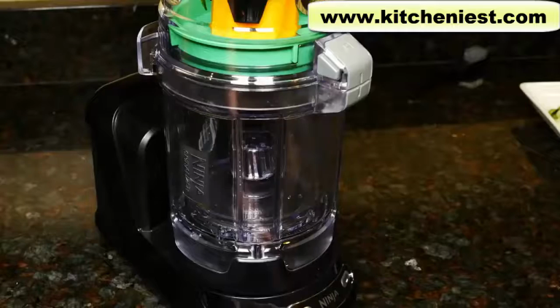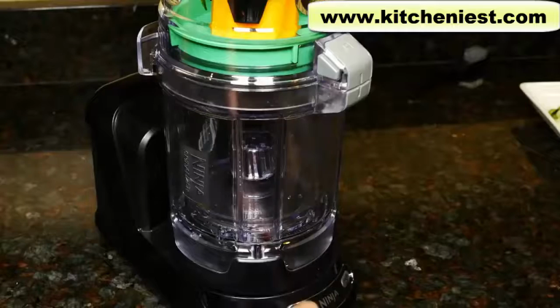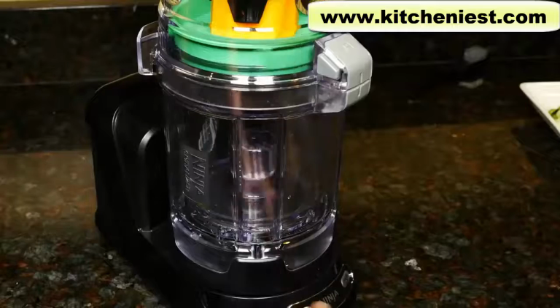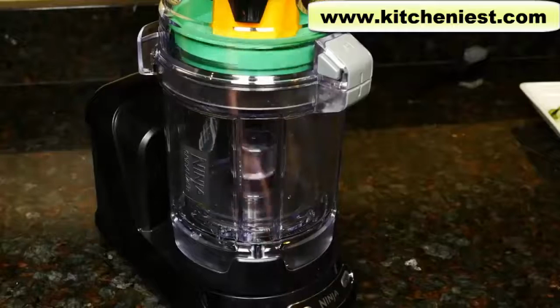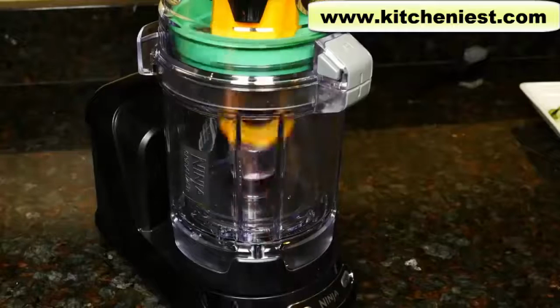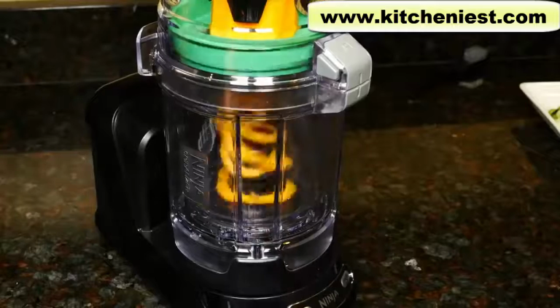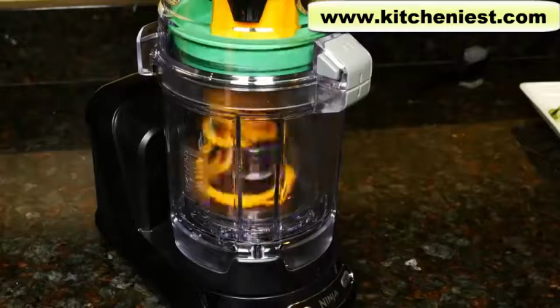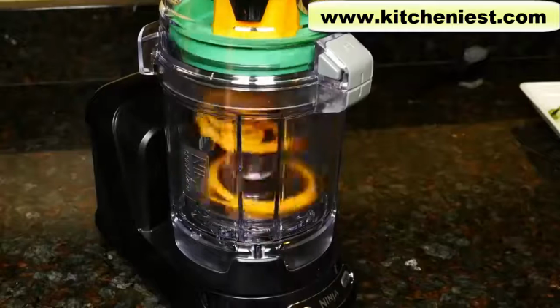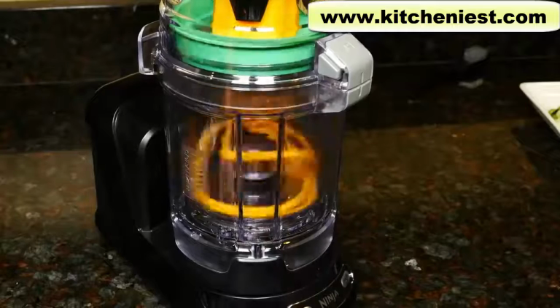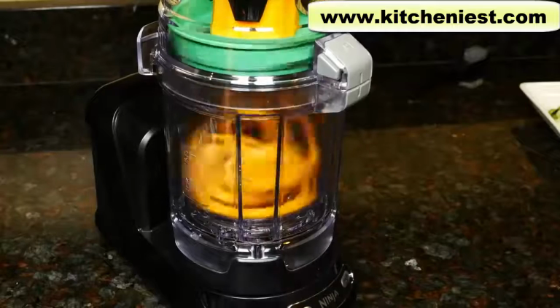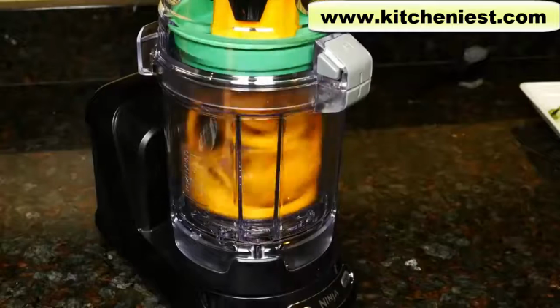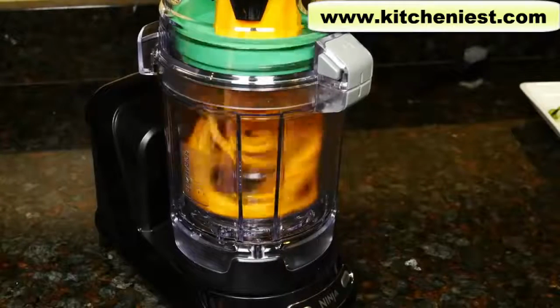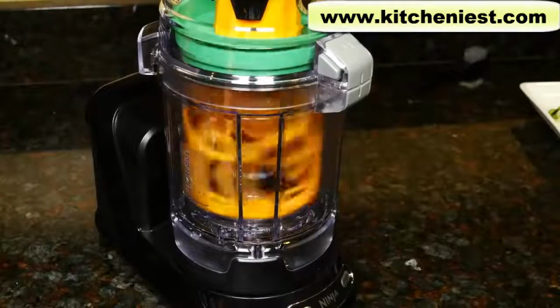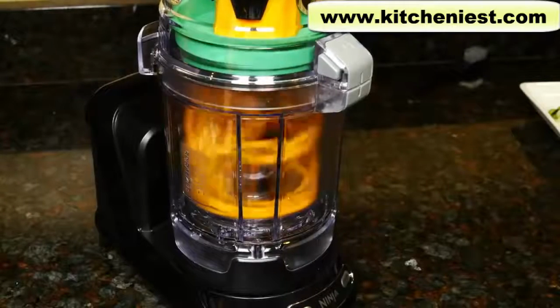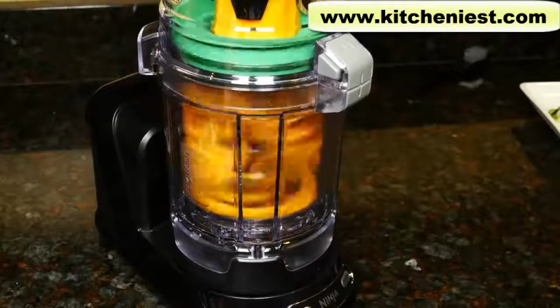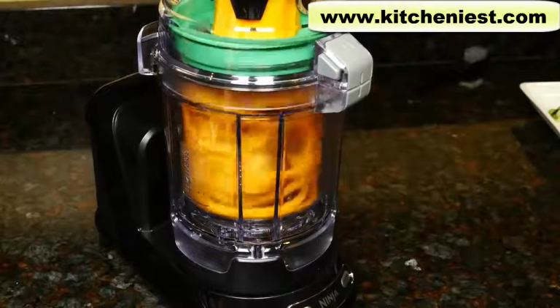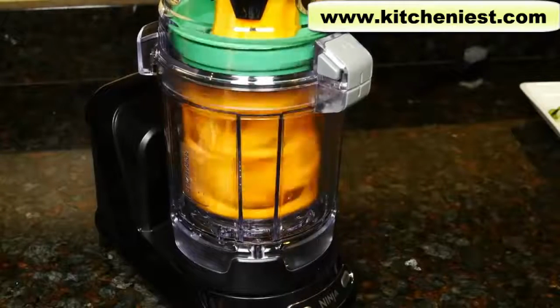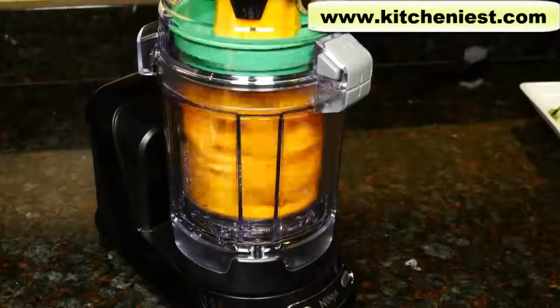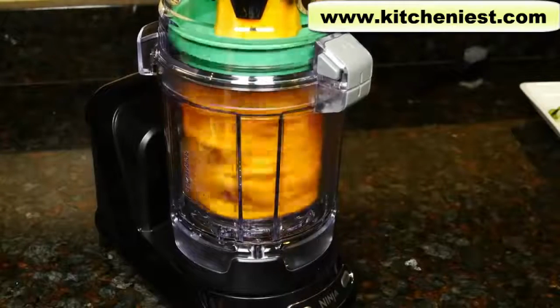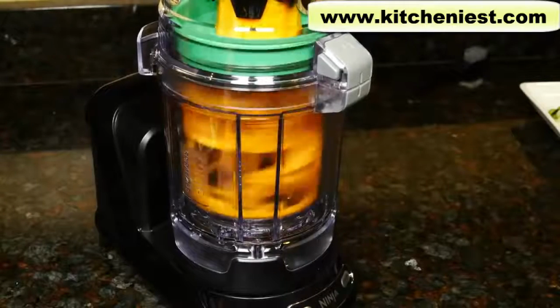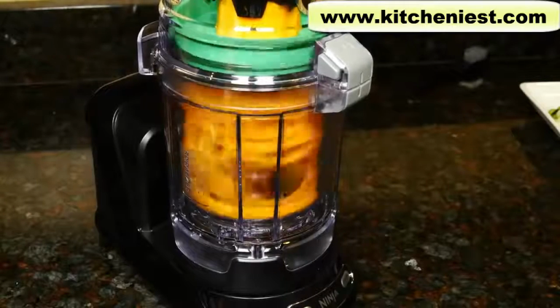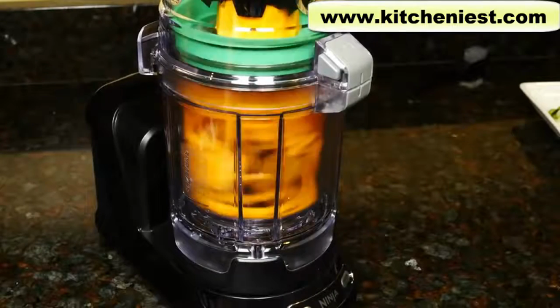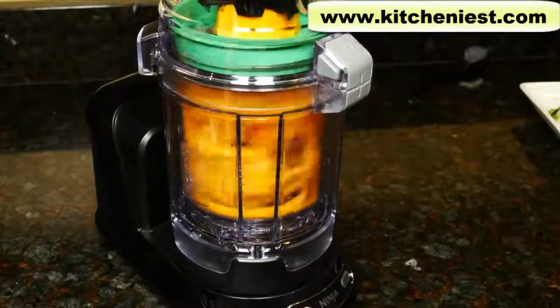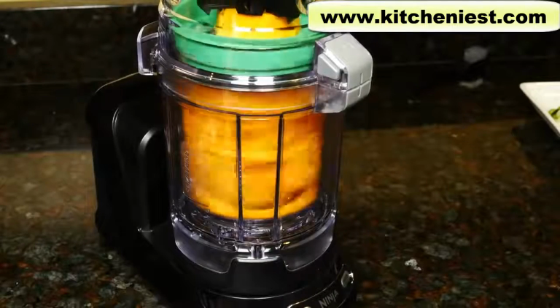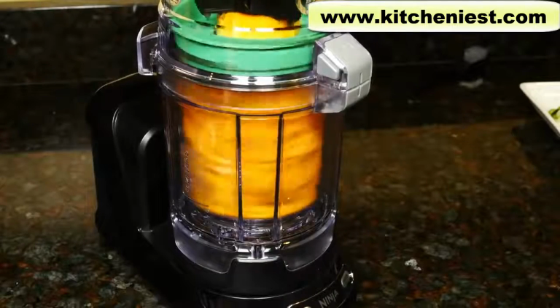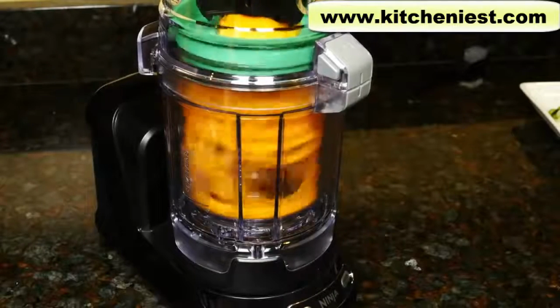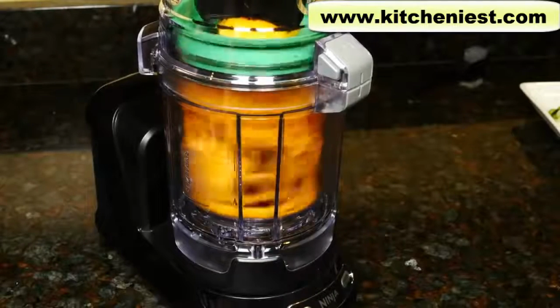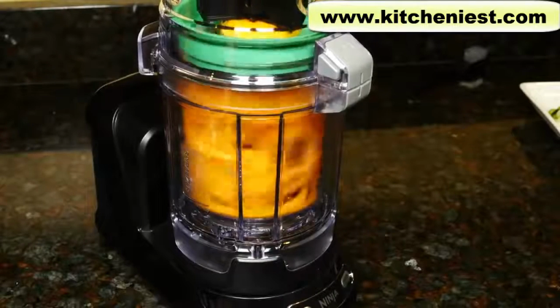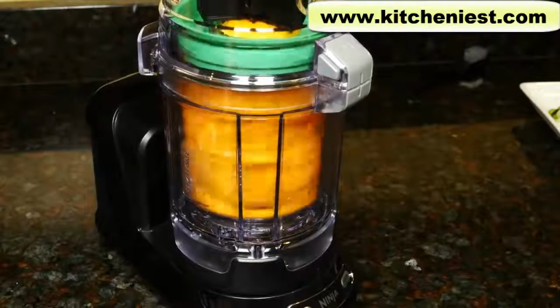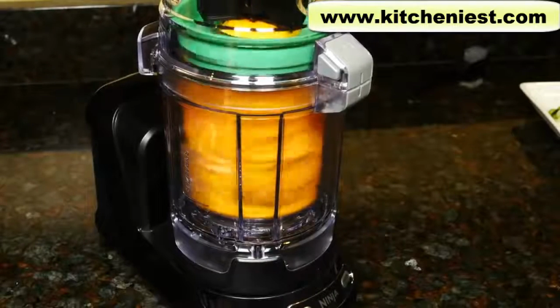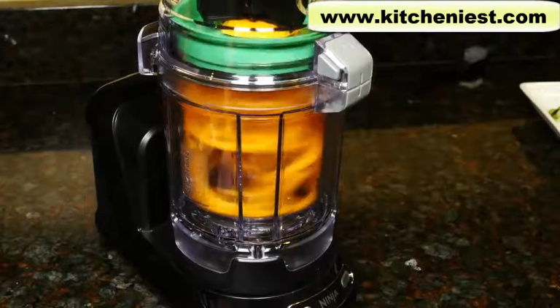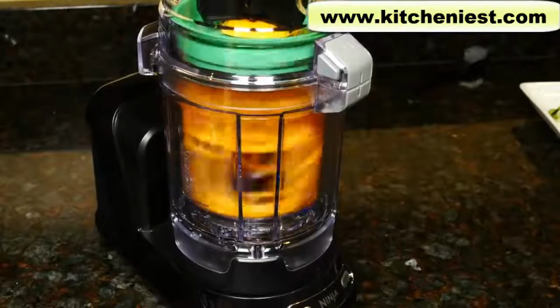Hi guys. Today I'm reviewing the Ninja Precision Processor with Auto Spiralizer.